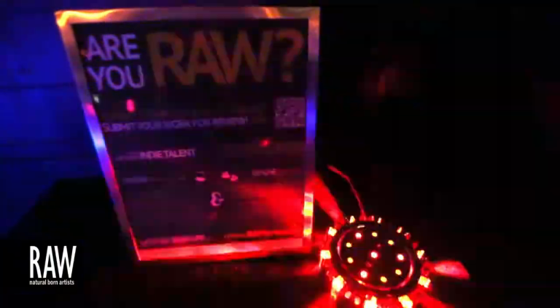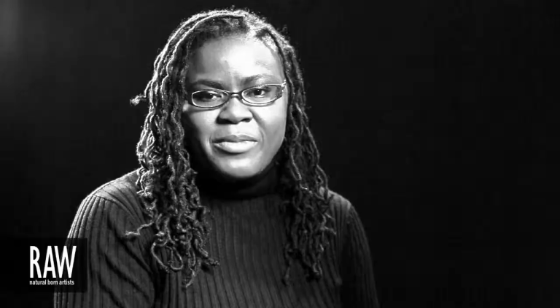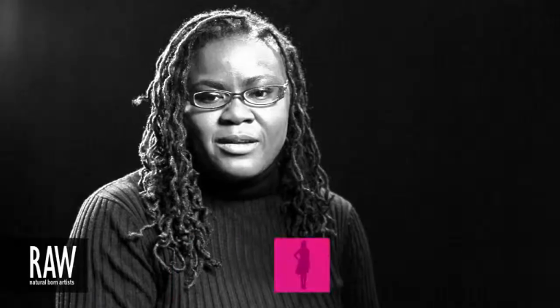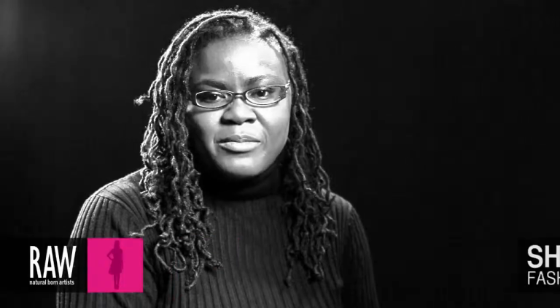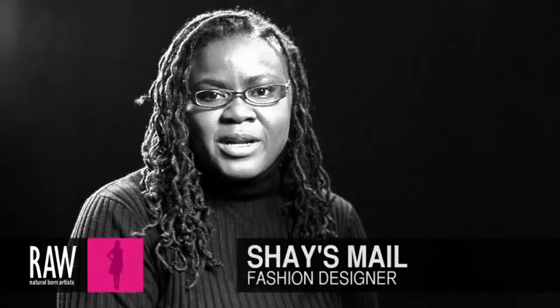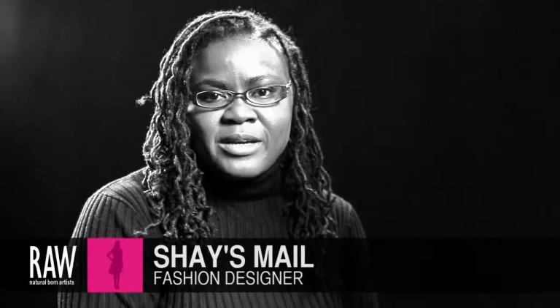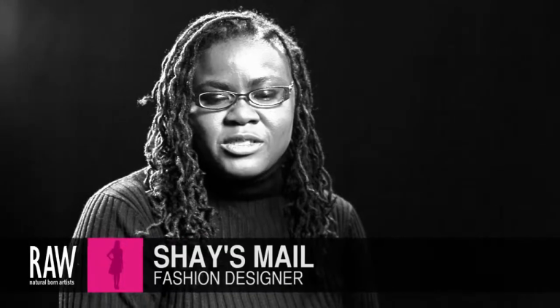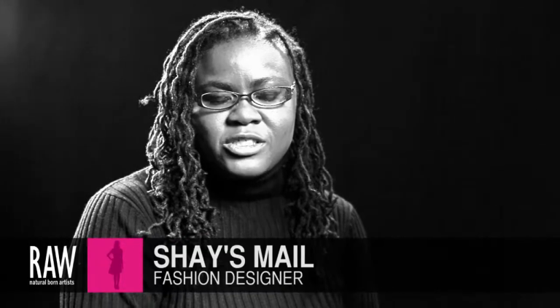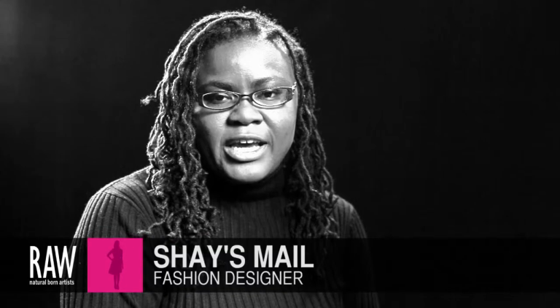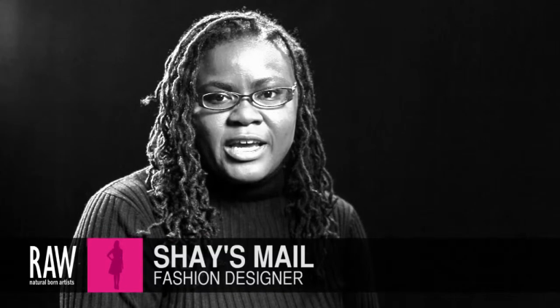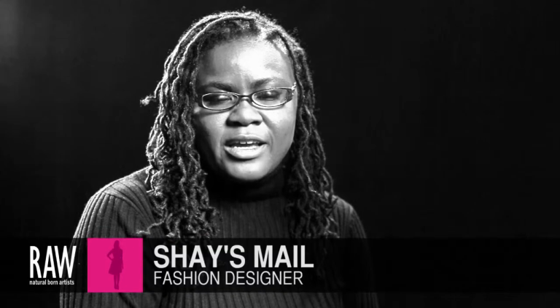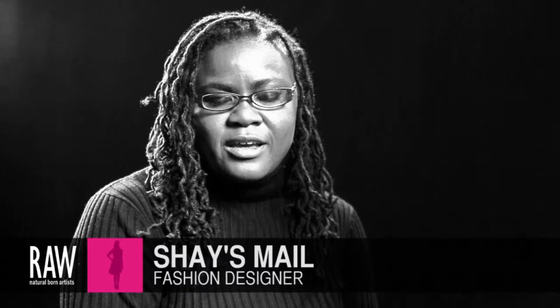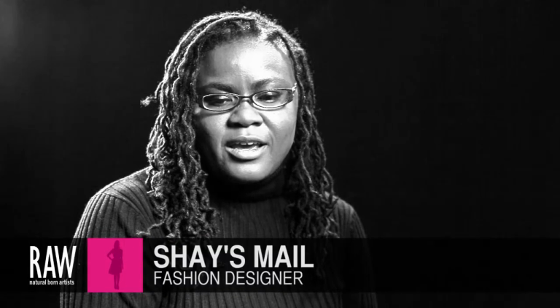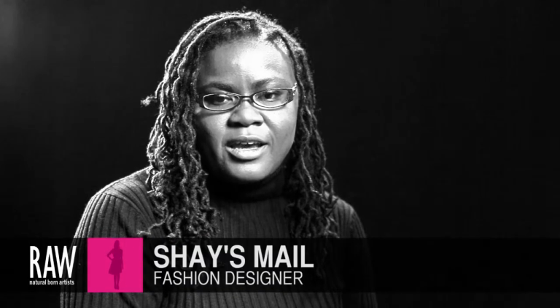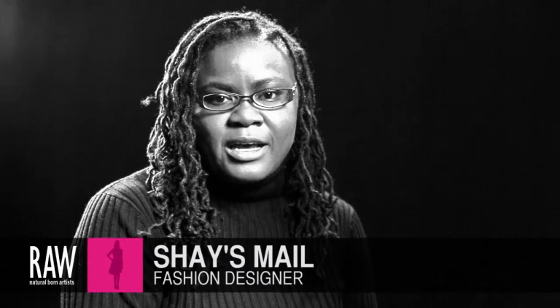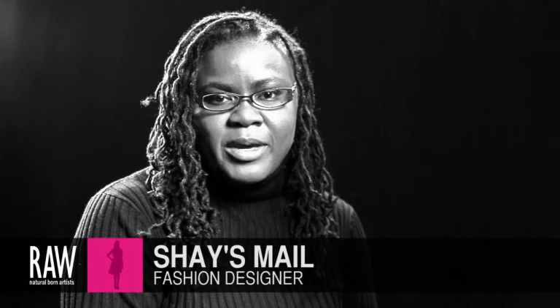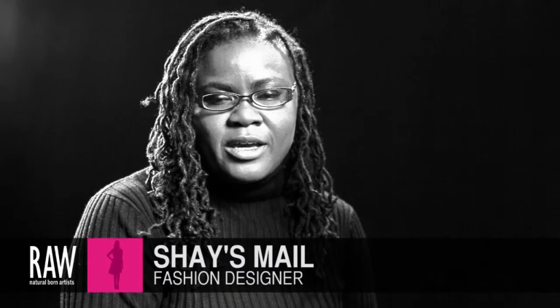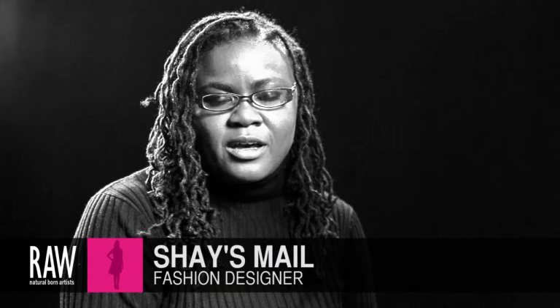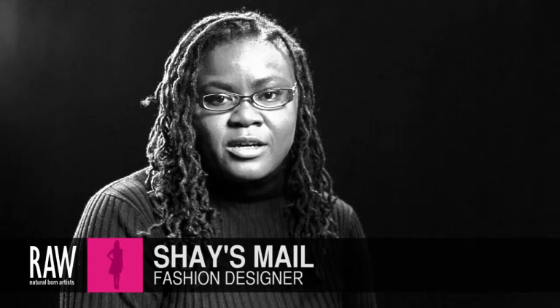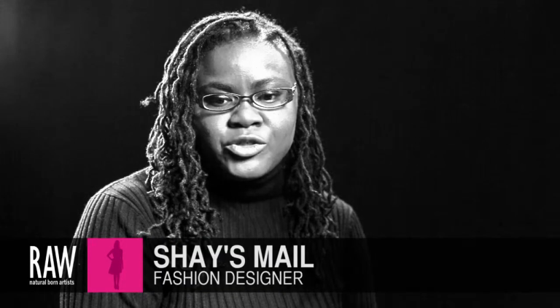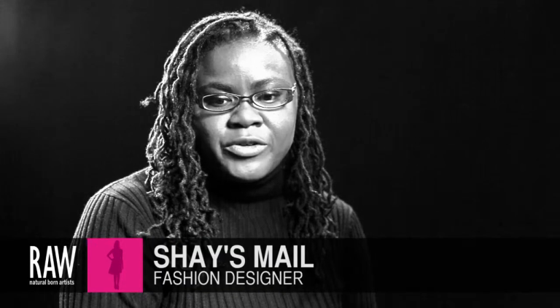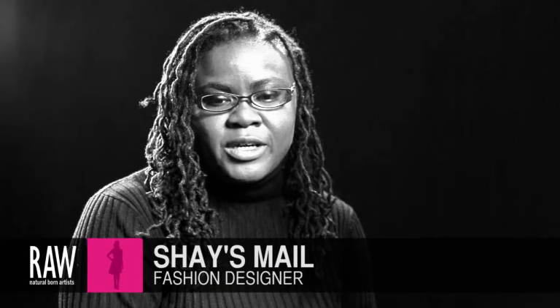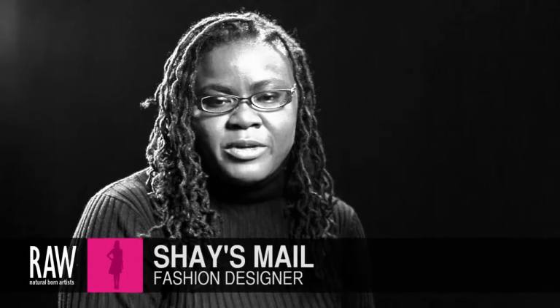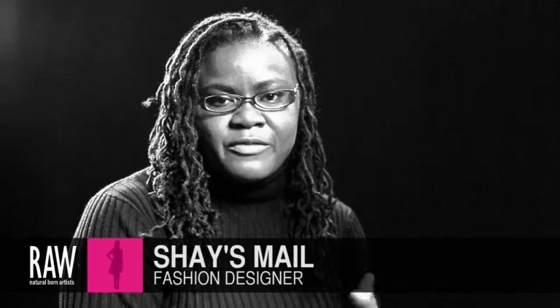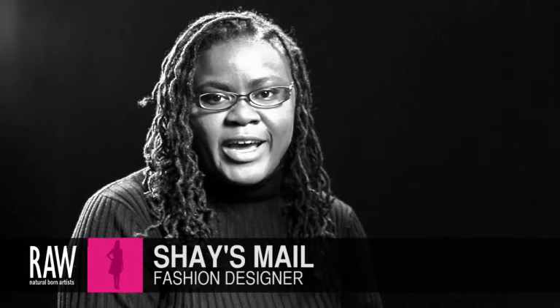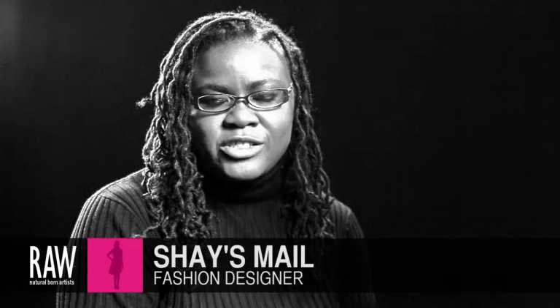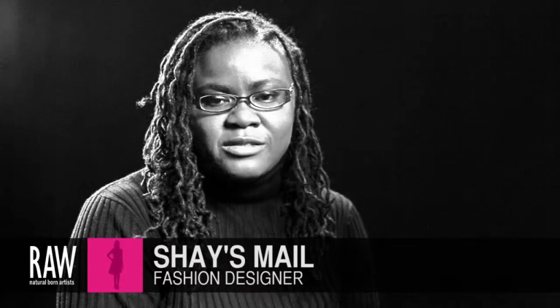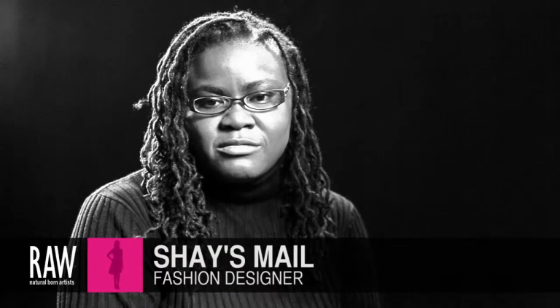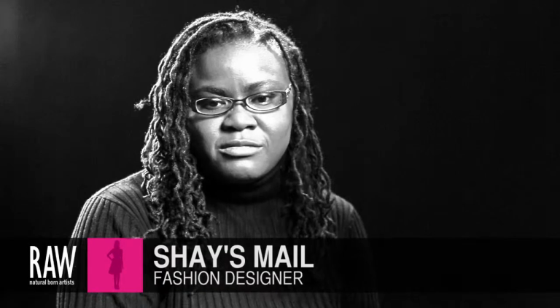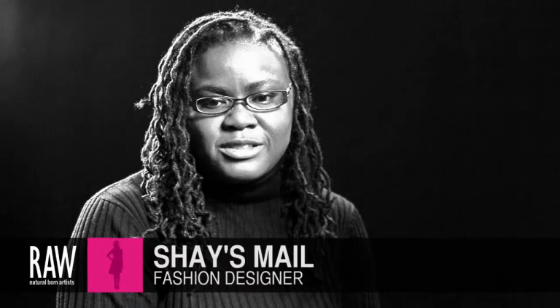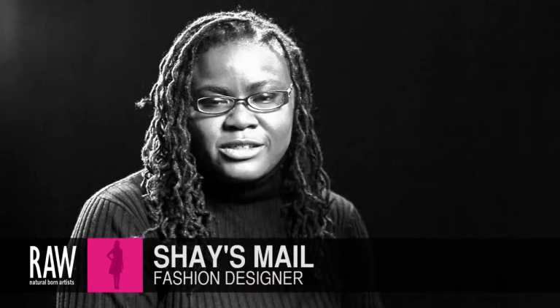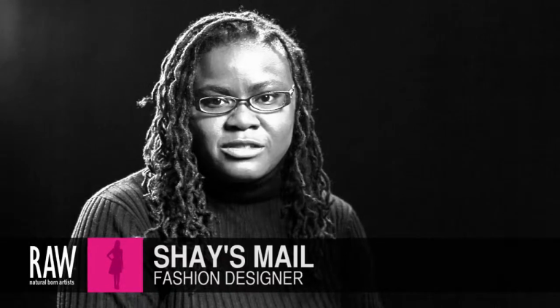Hello, my name is Shea, and I make jewelry. I'm in the fashion section.